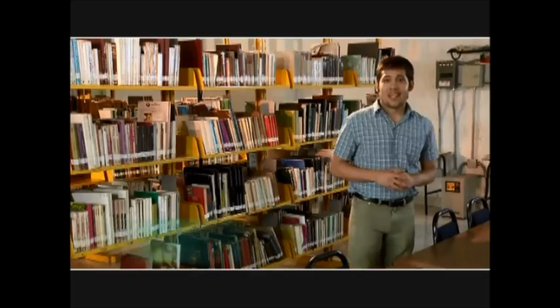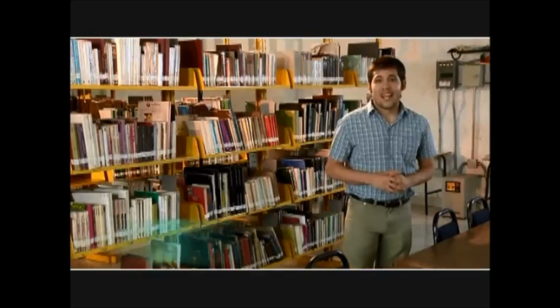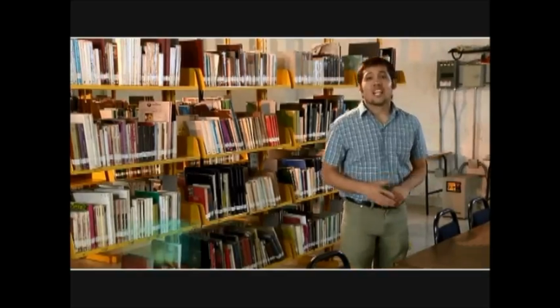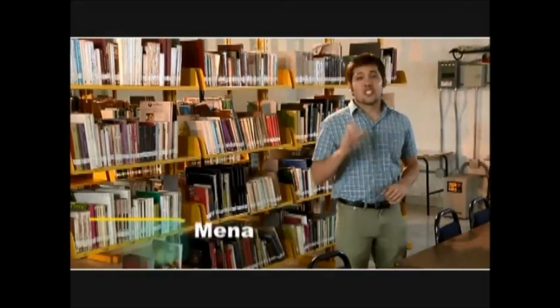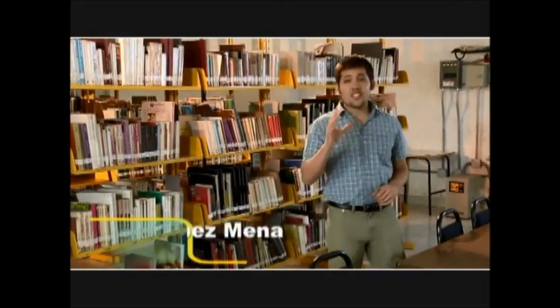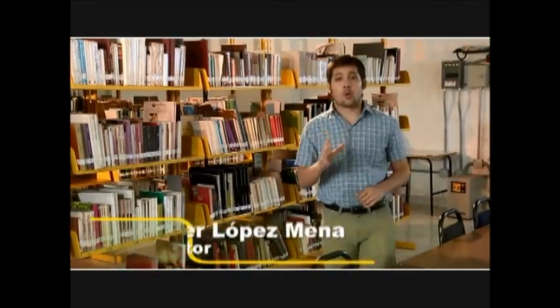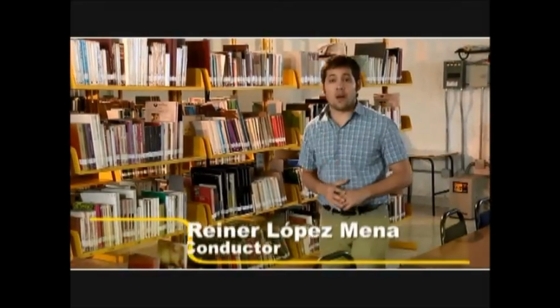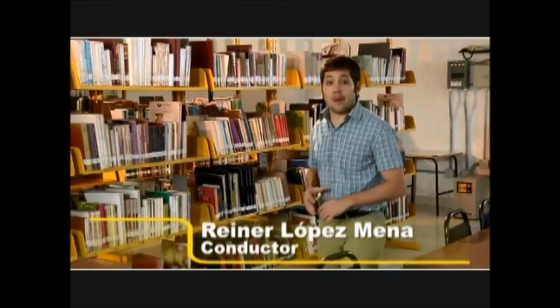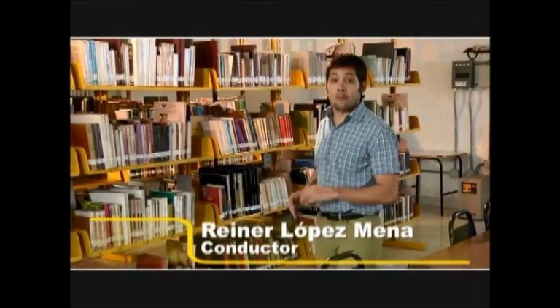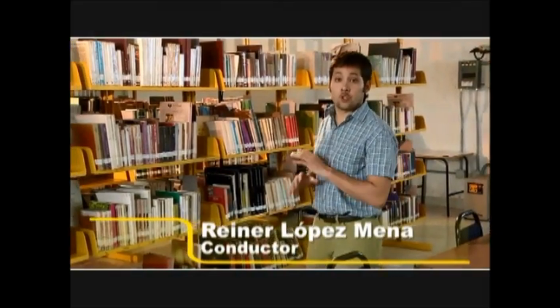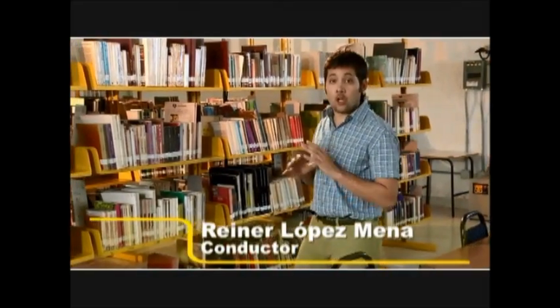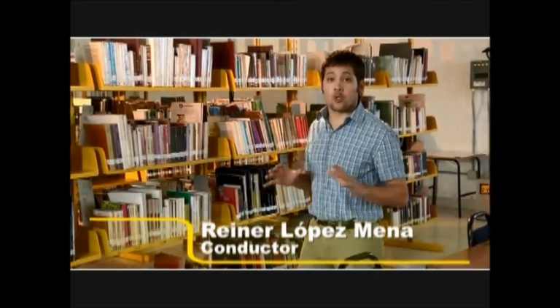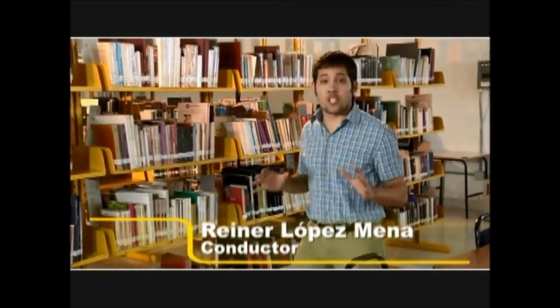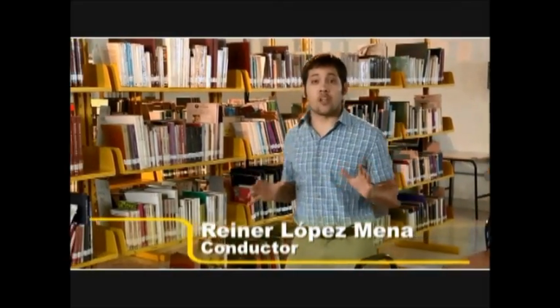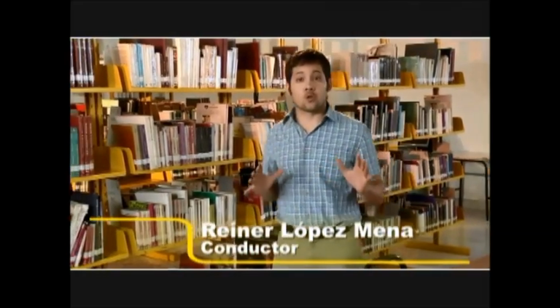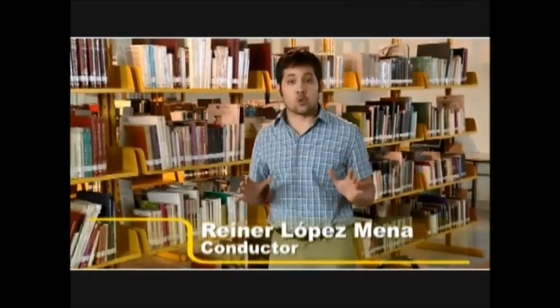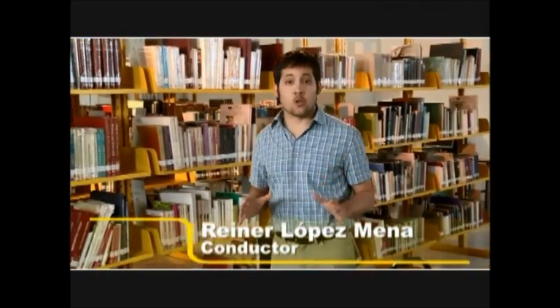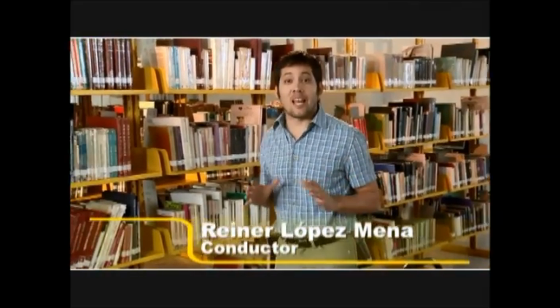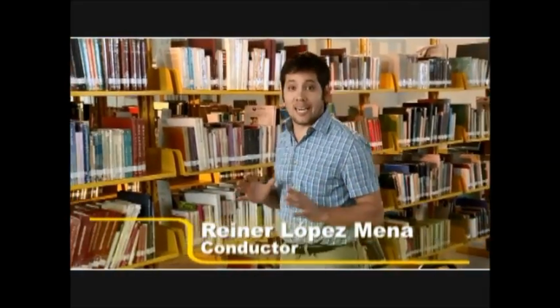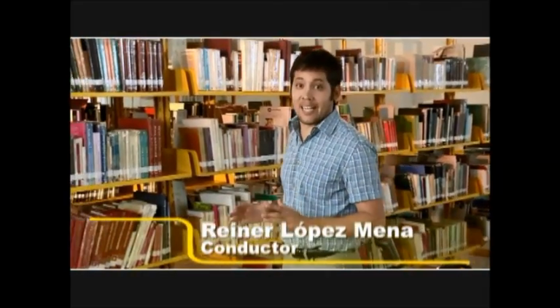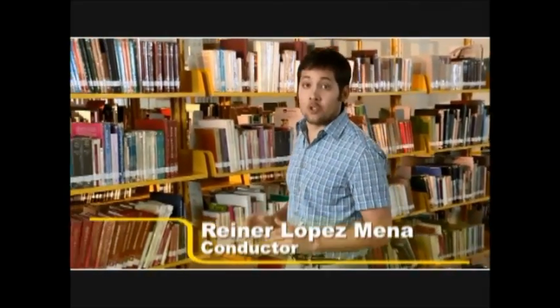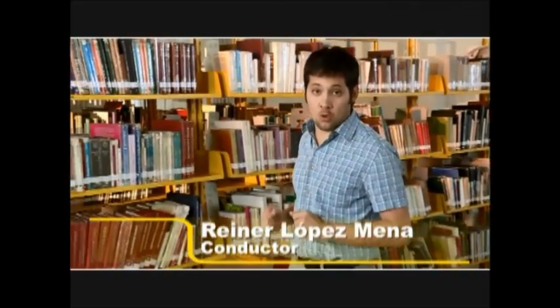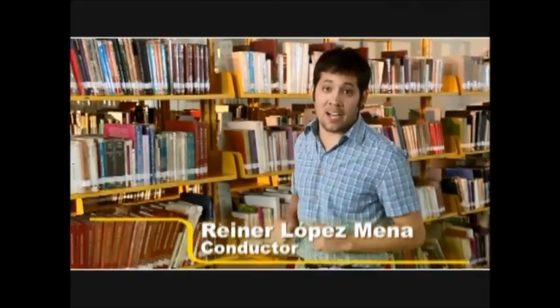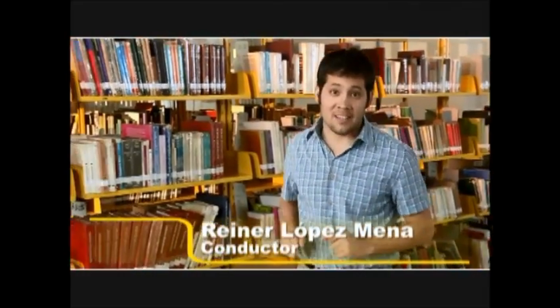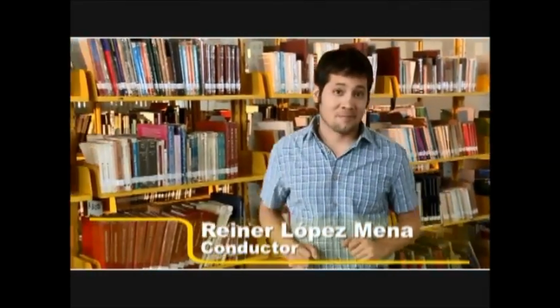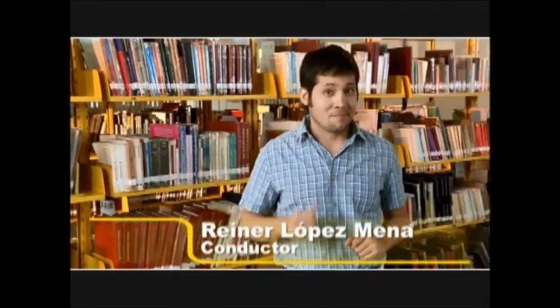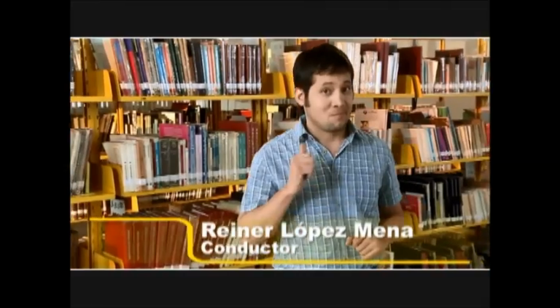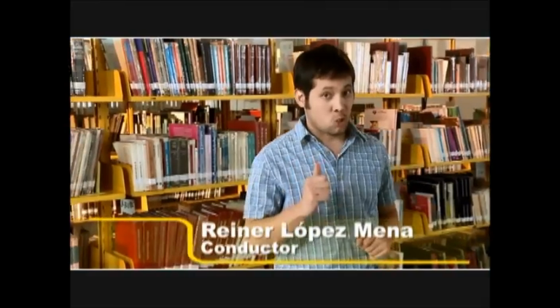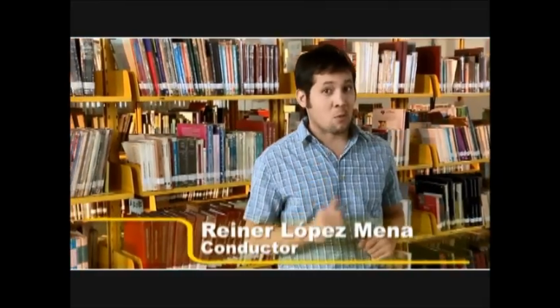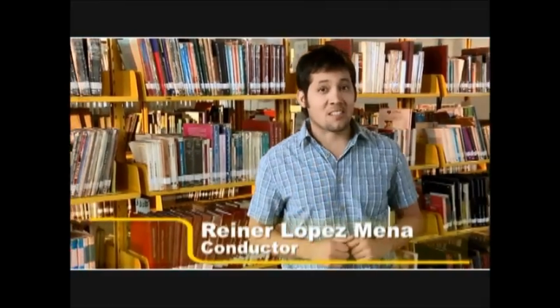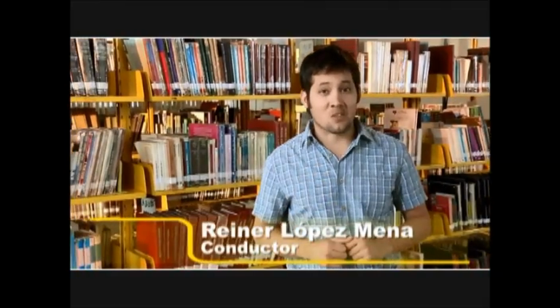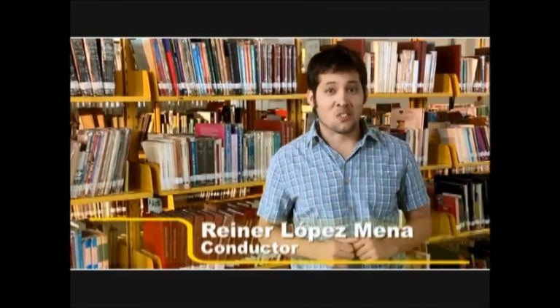En el siguiente programa veremos todo el proceso de construcción de la cartera y su montaje. ¡Nos vemos hasta entonces!